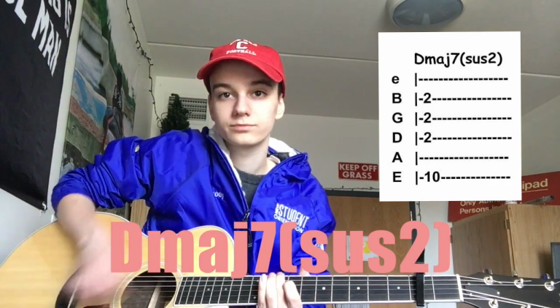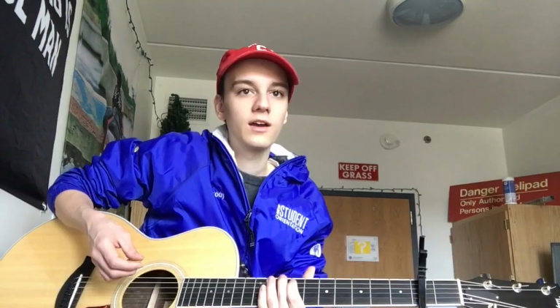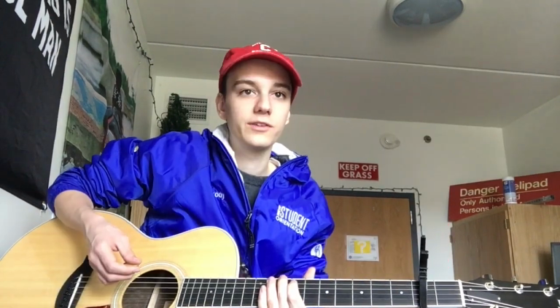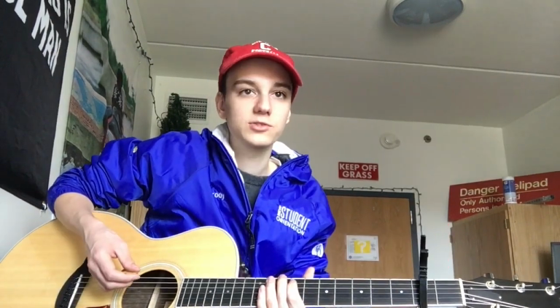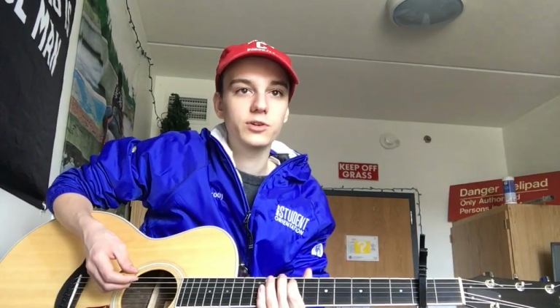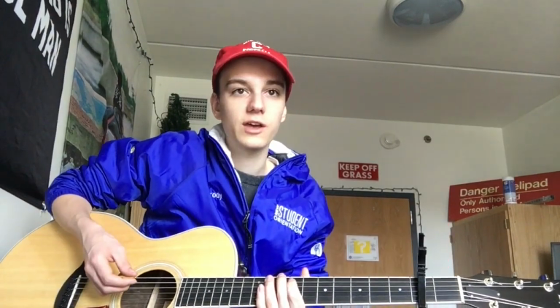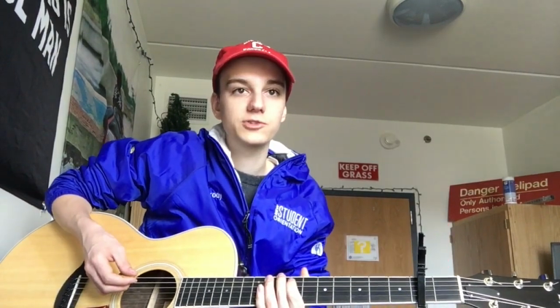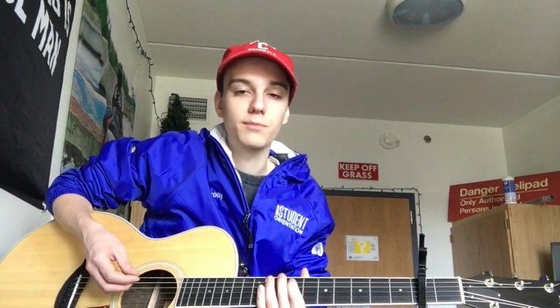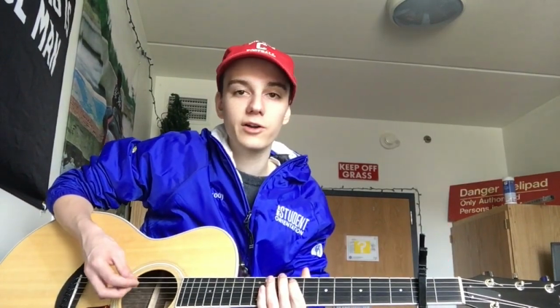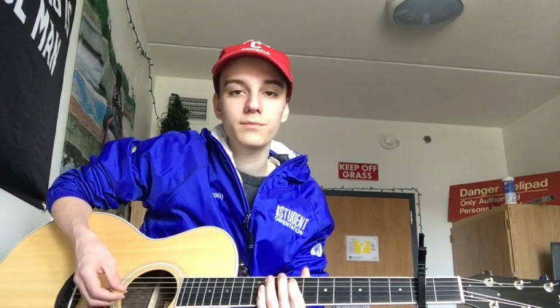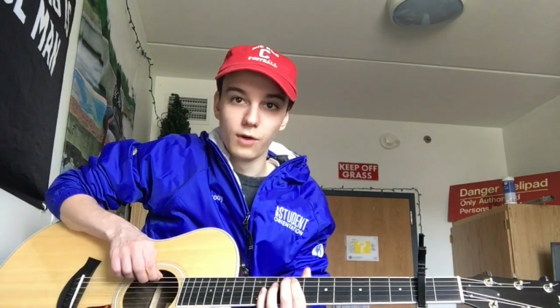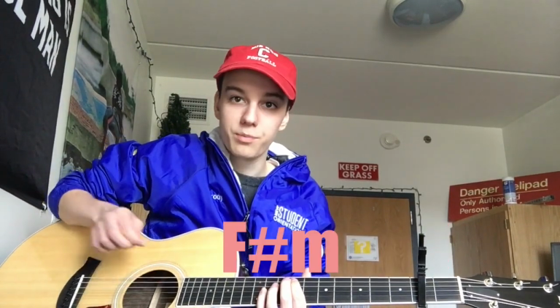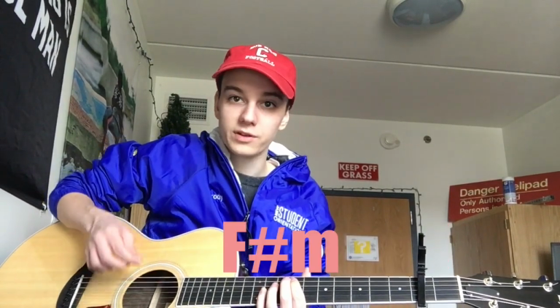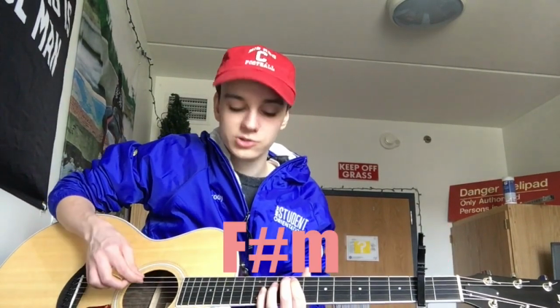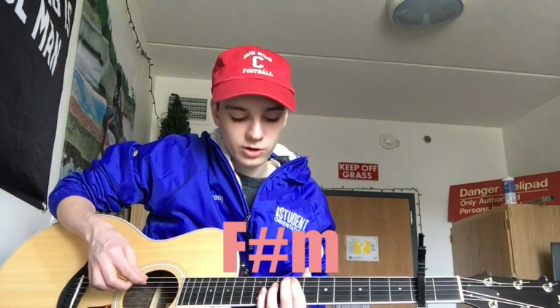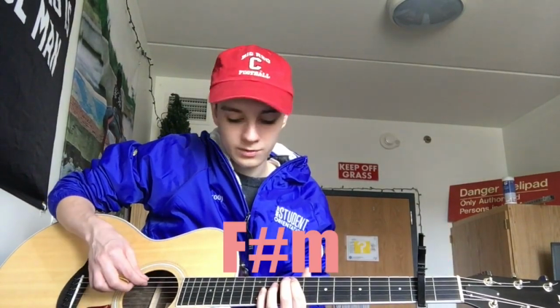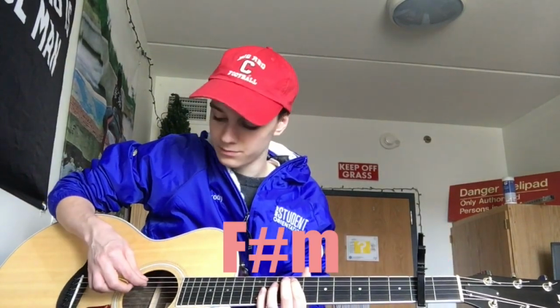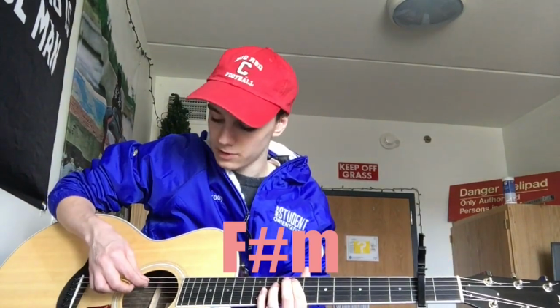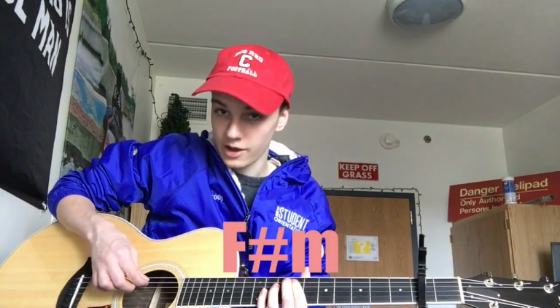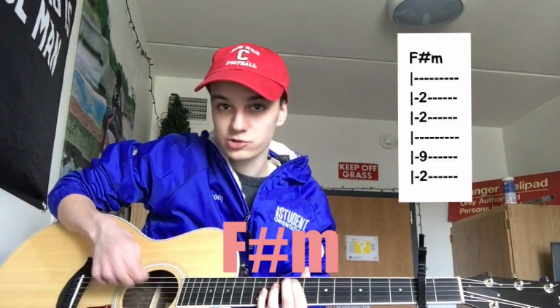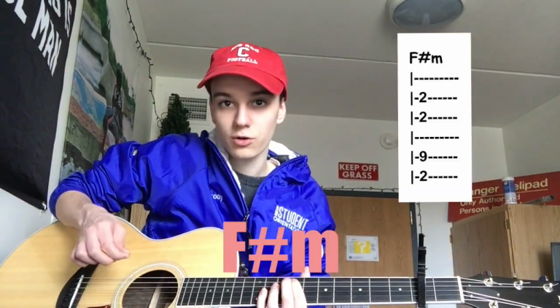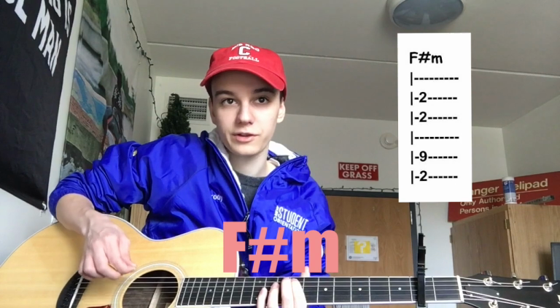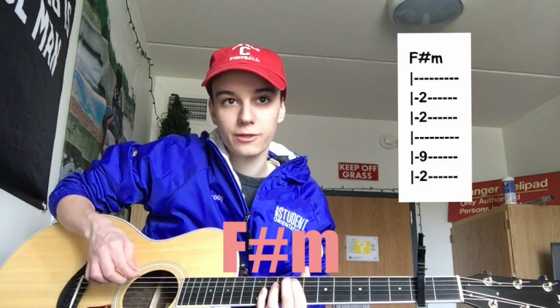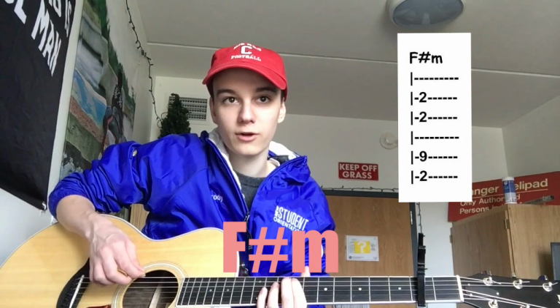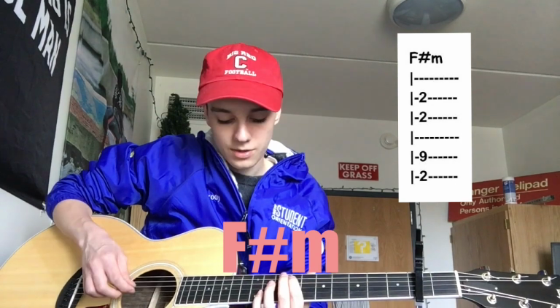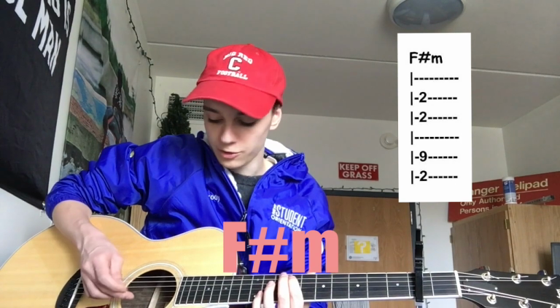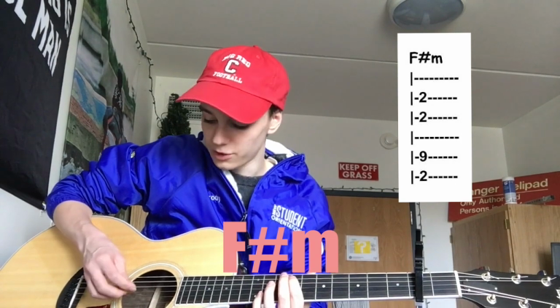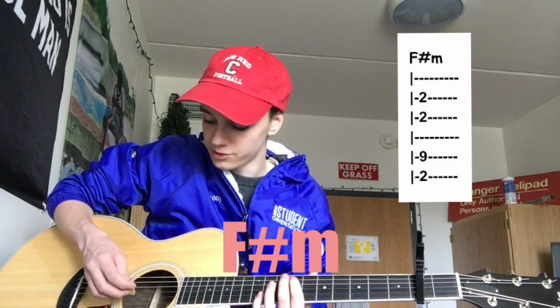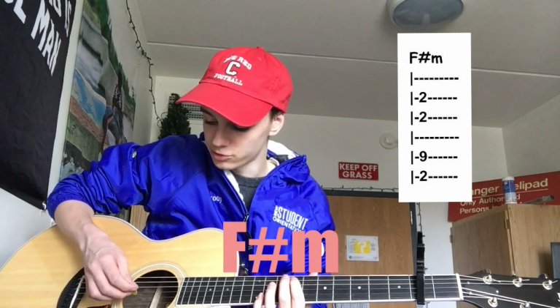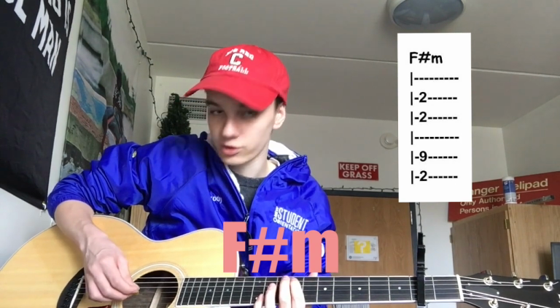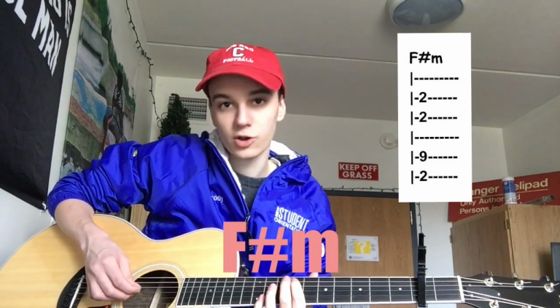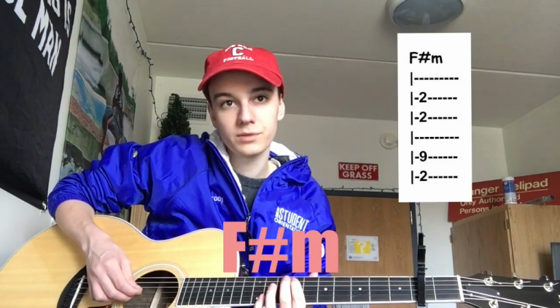And the next chord is F sharp minor. Open E string and A string on the 9th fret, and then you play these two strings open.